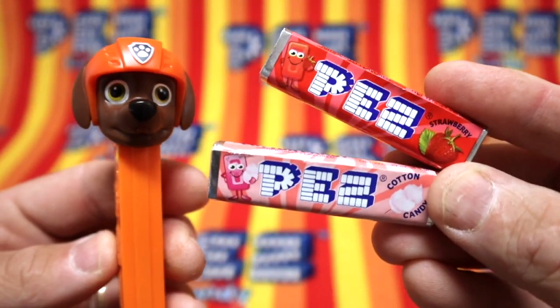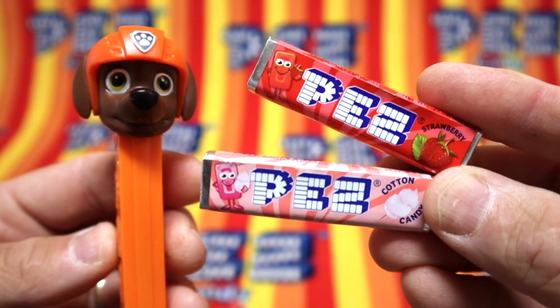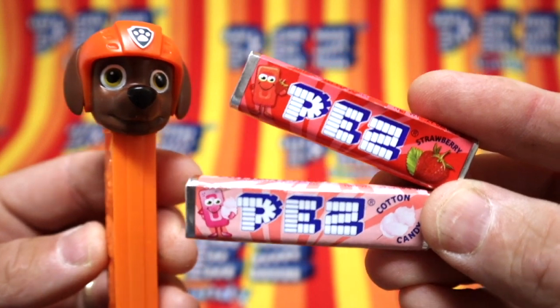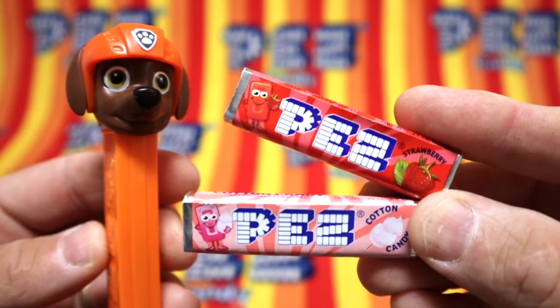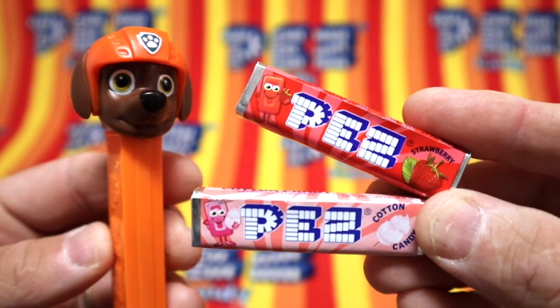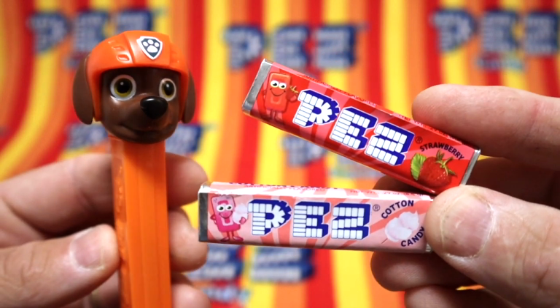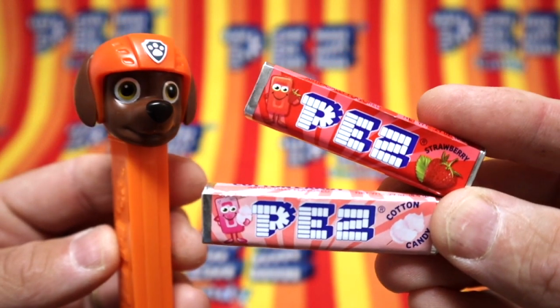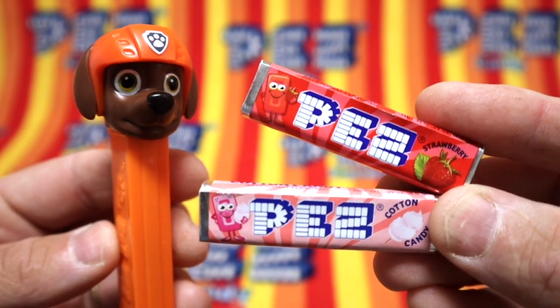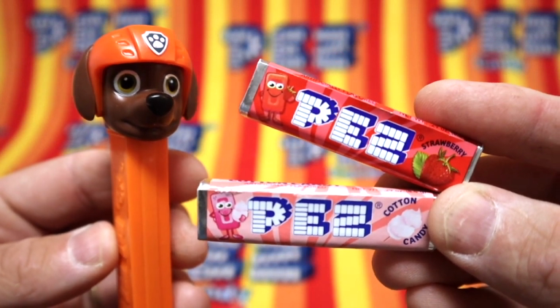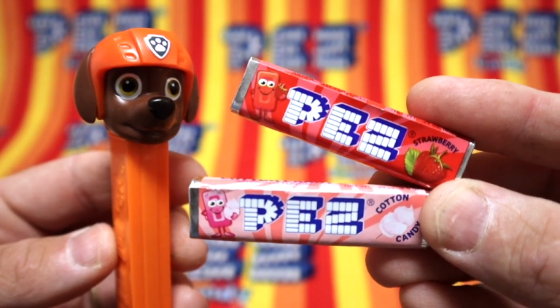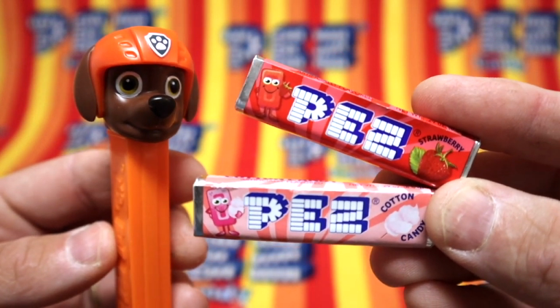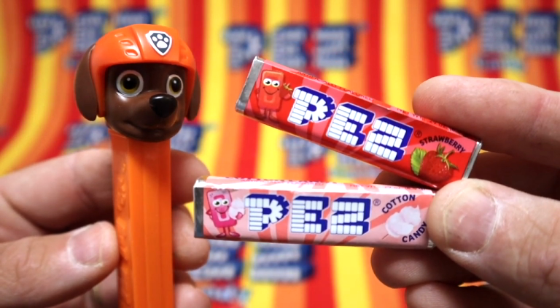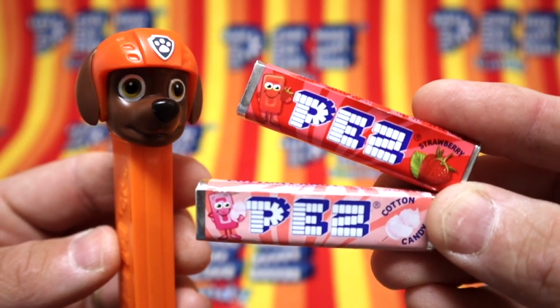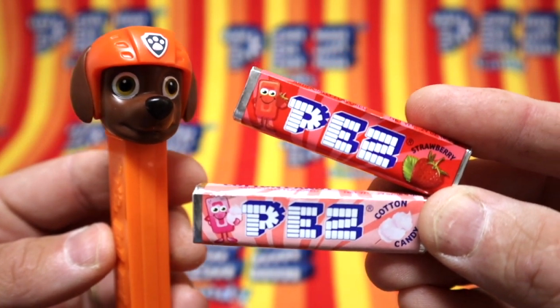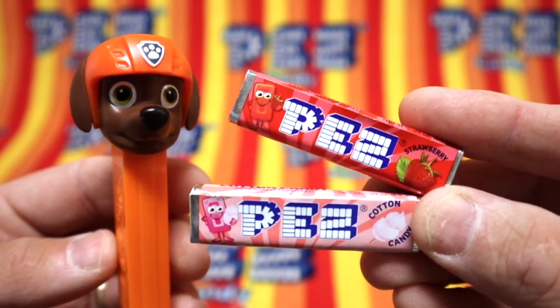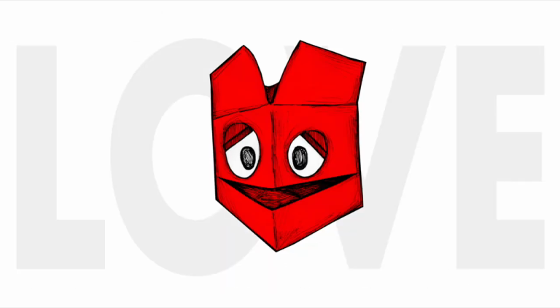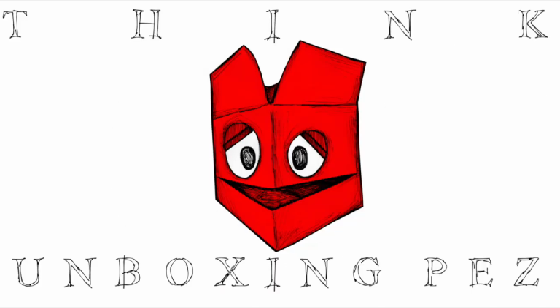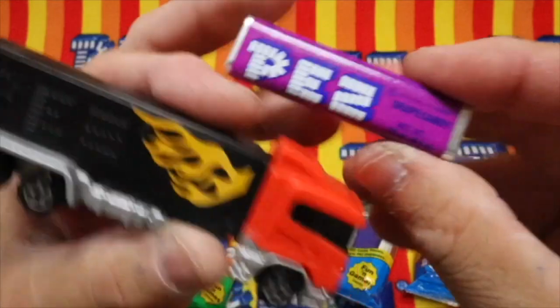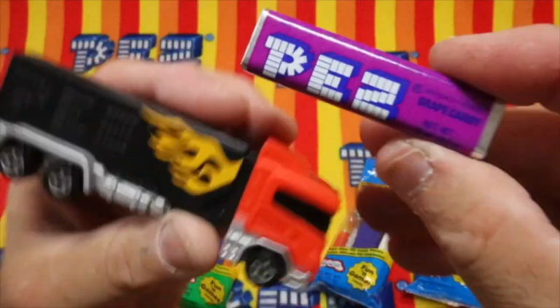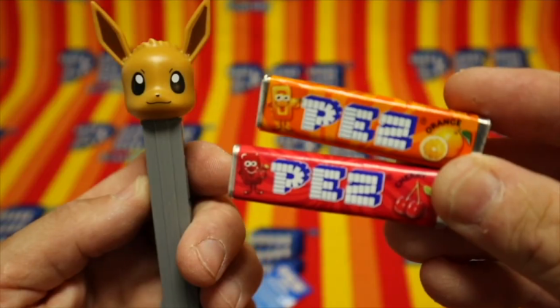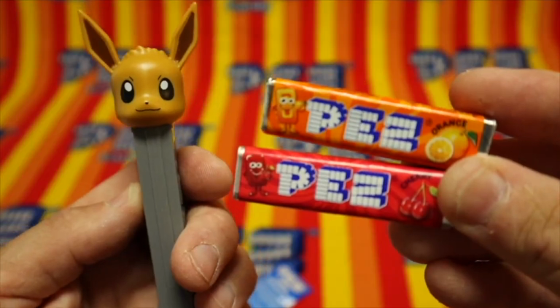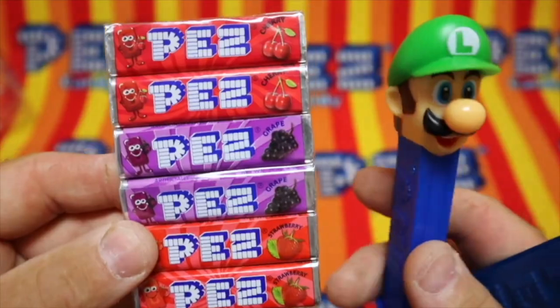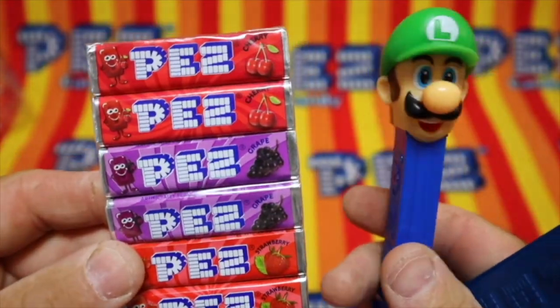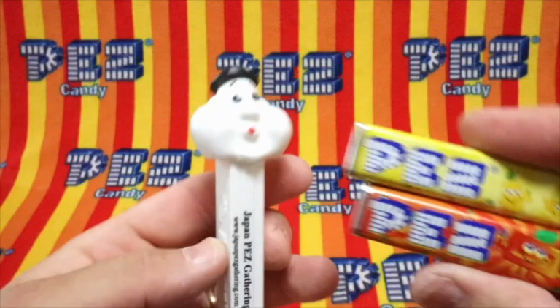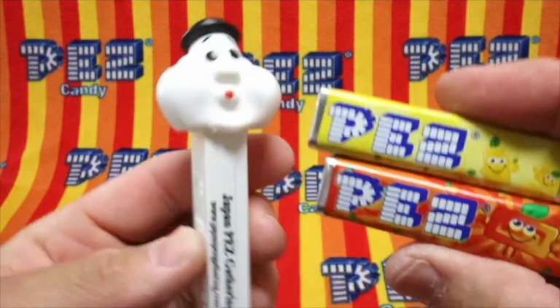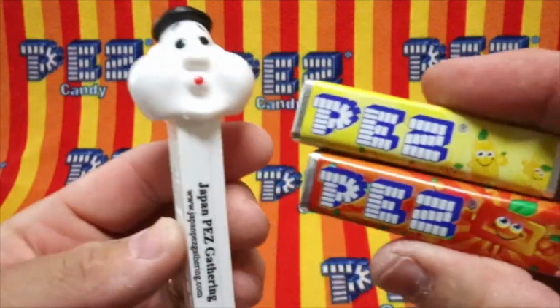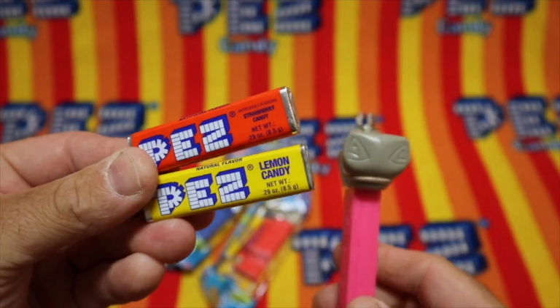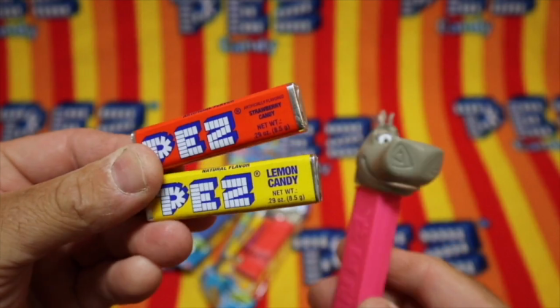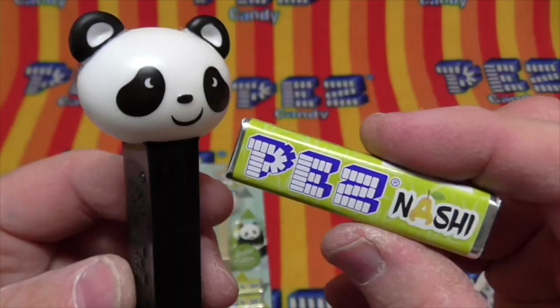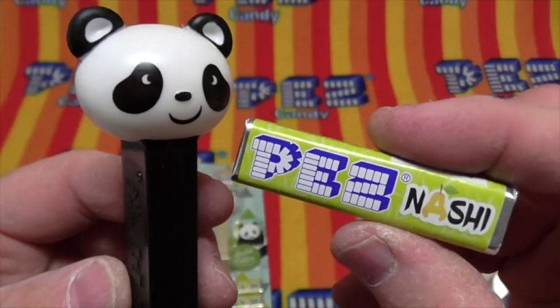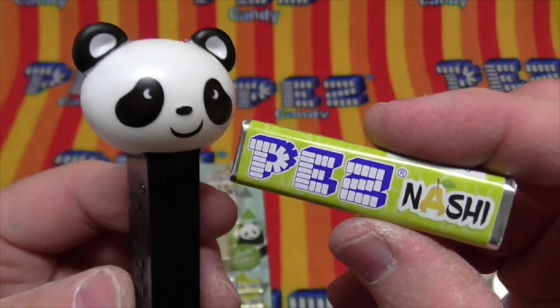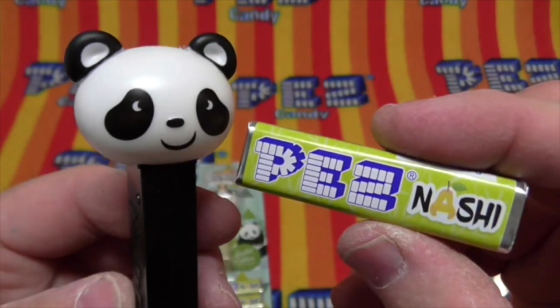Pez! The greatest candy in the world. Pez, Pez, Pez!